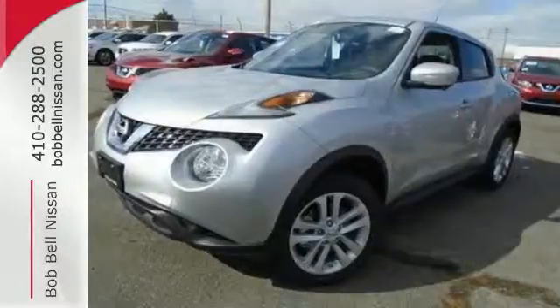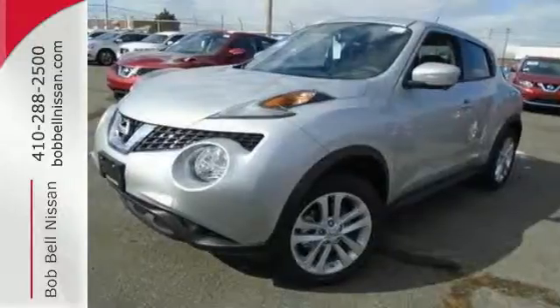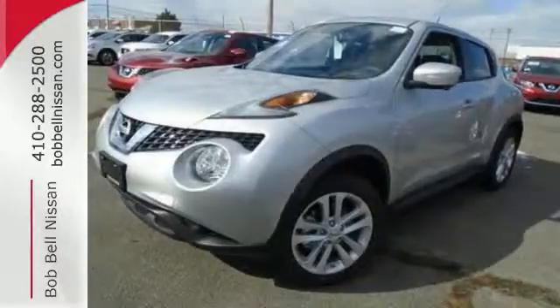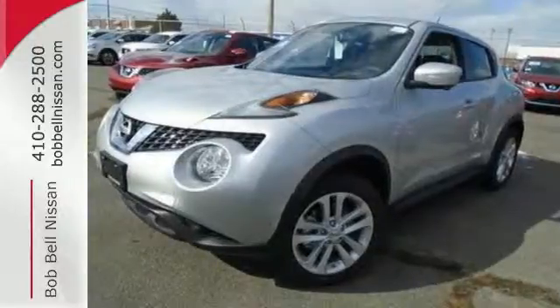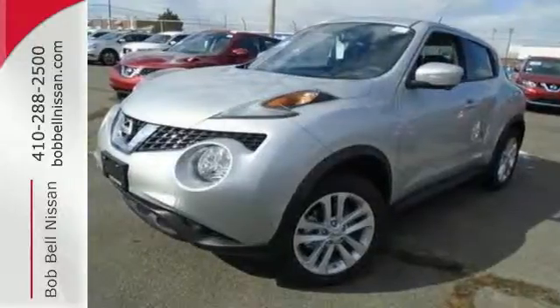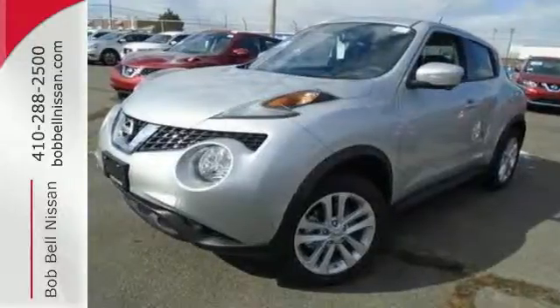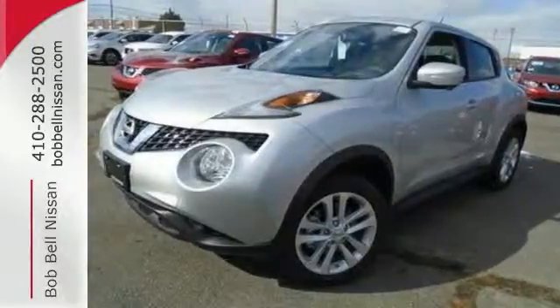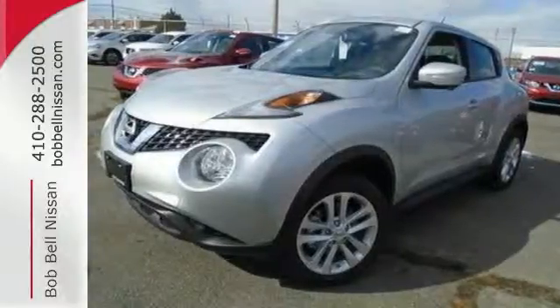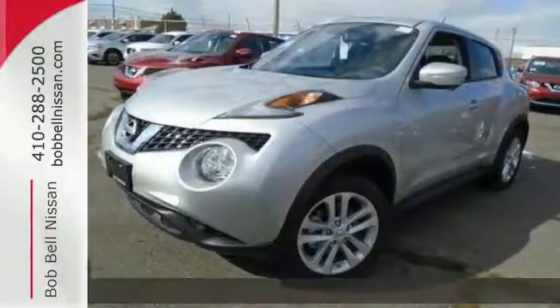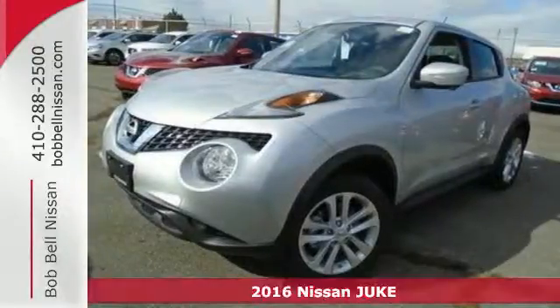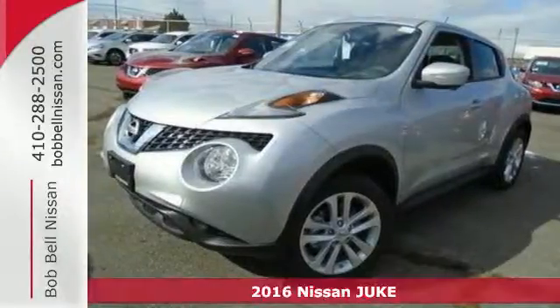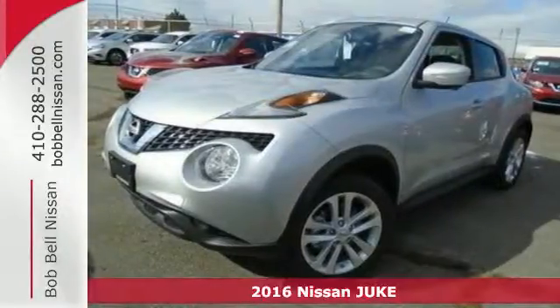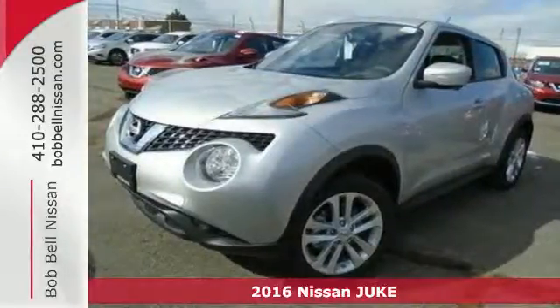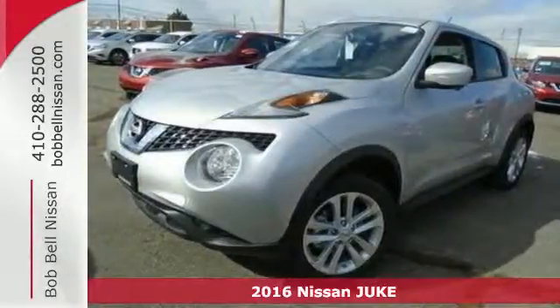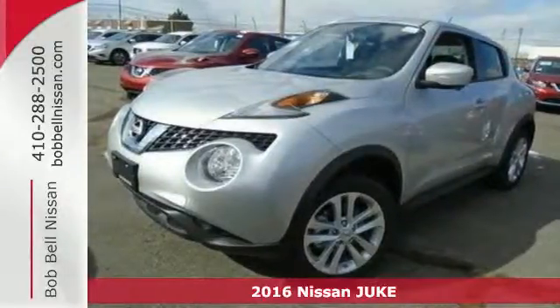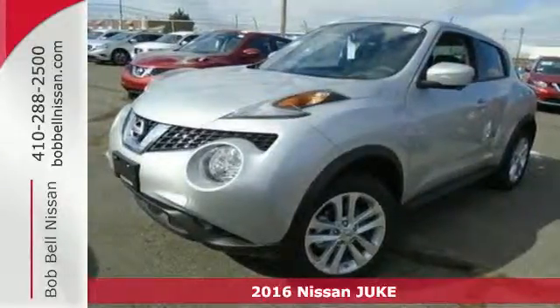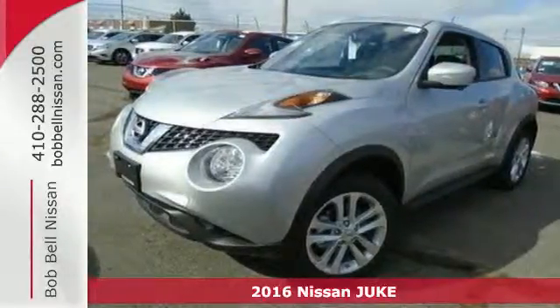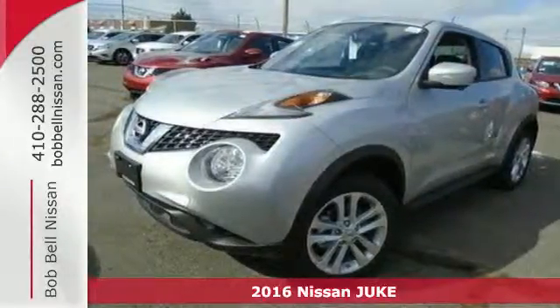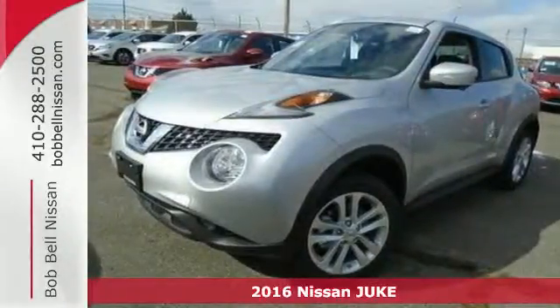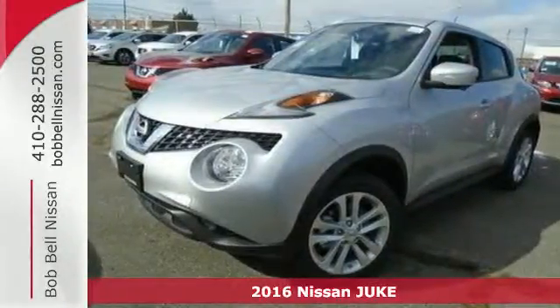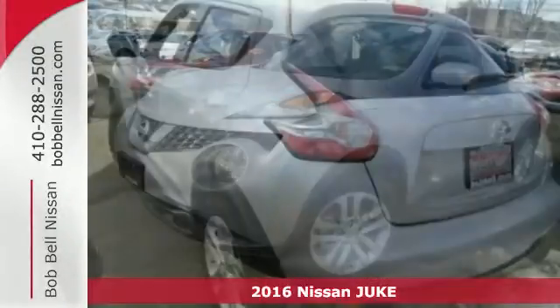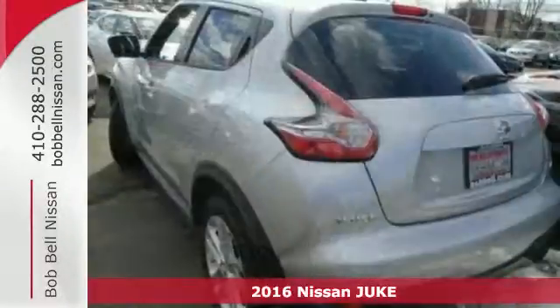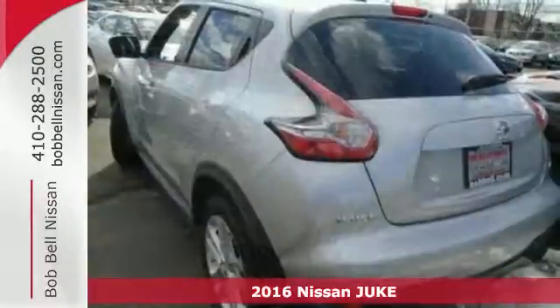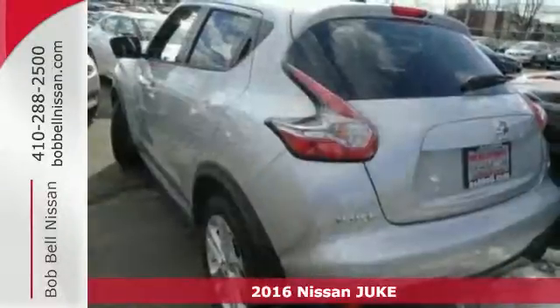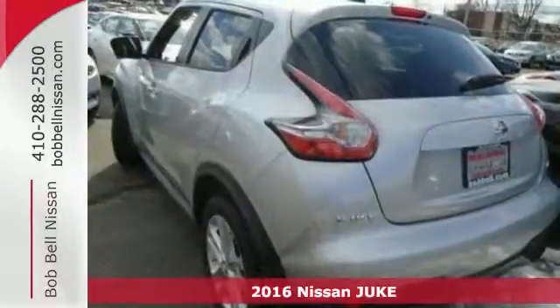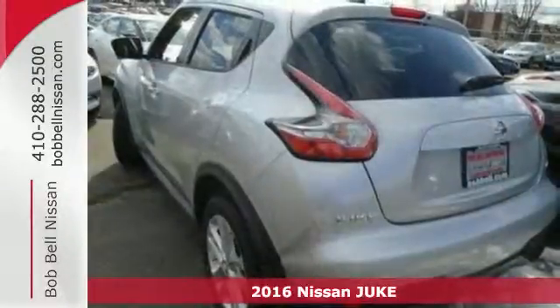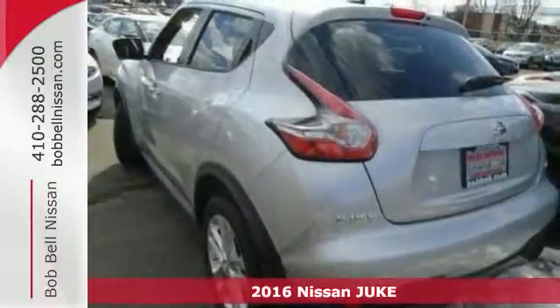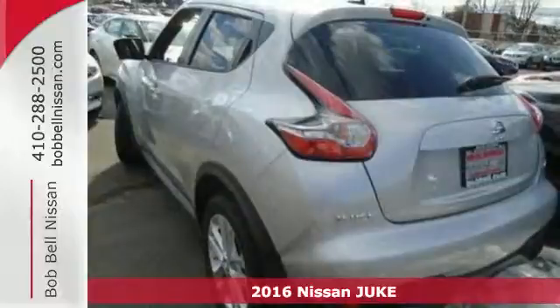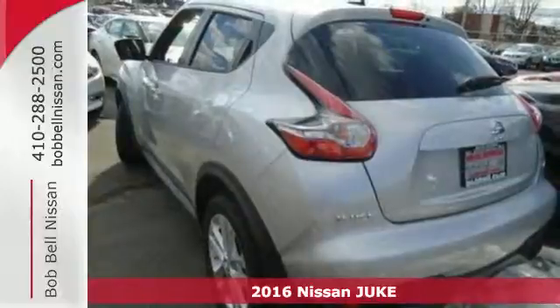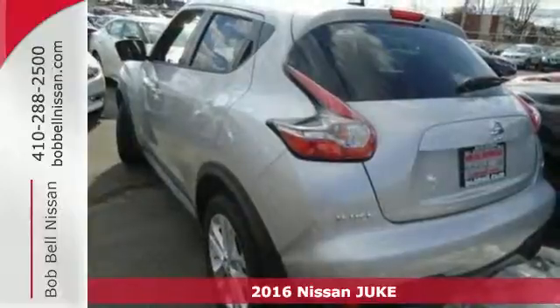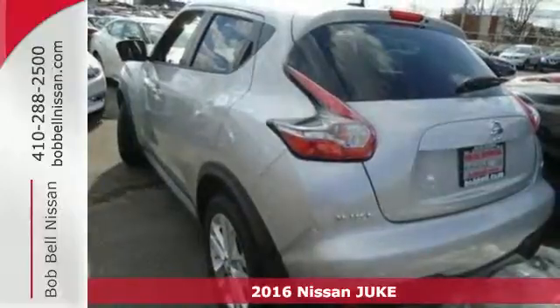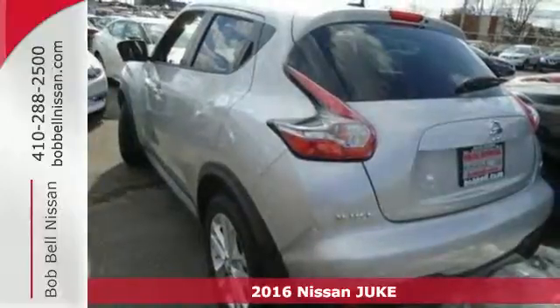Here's a 2016 Nissan Juke. Devour the road in this turbocharged Juke.